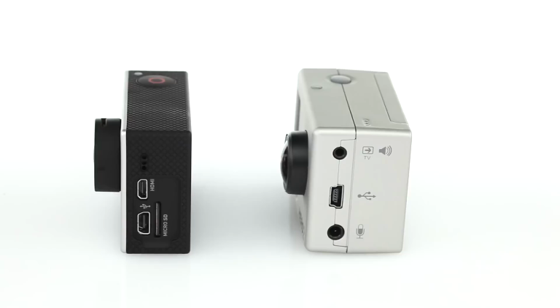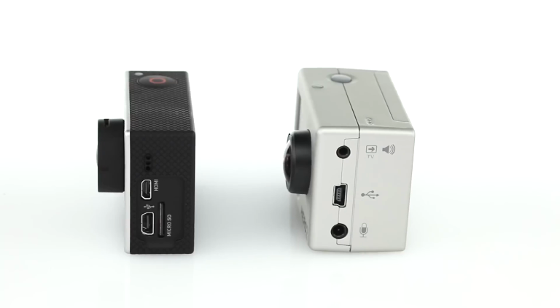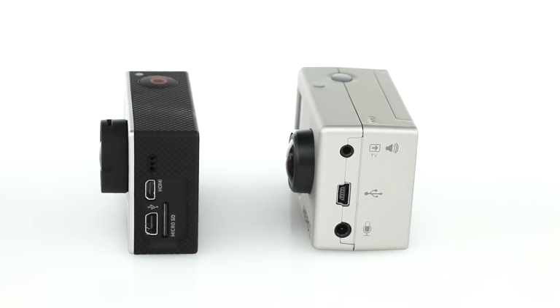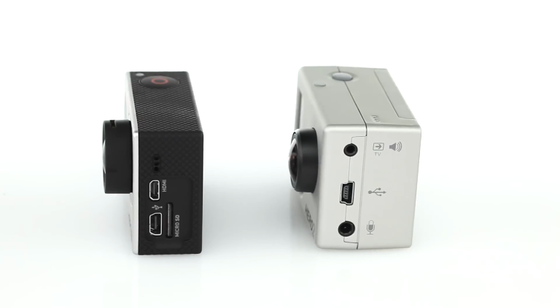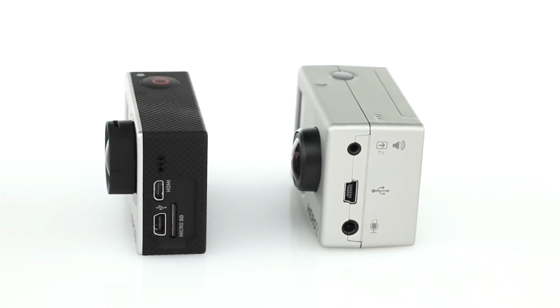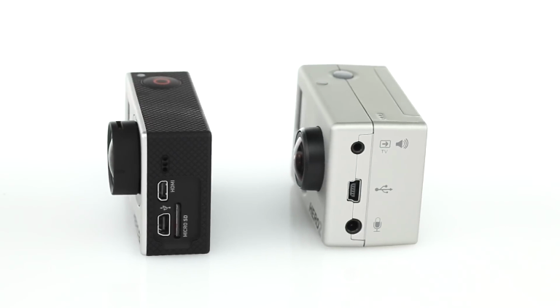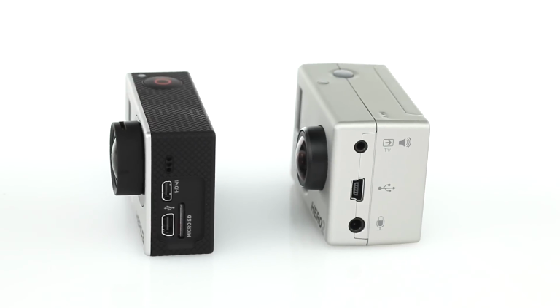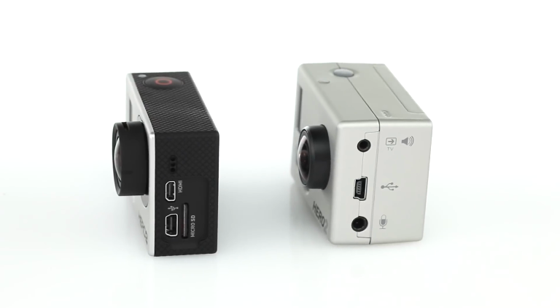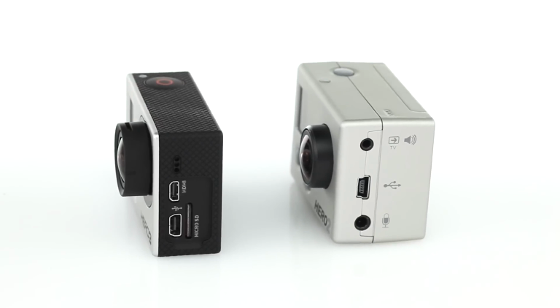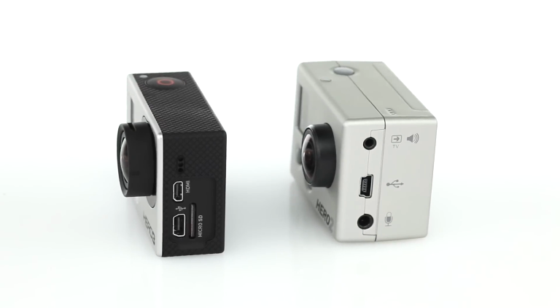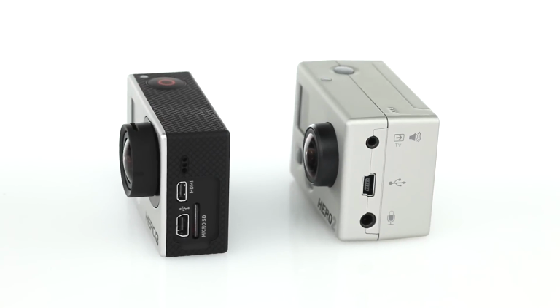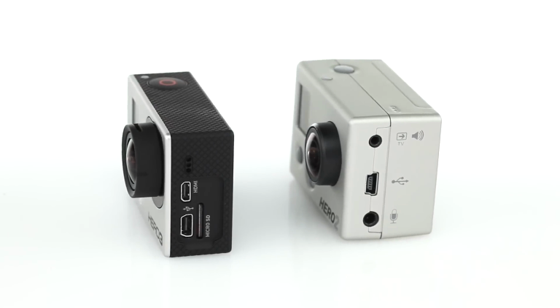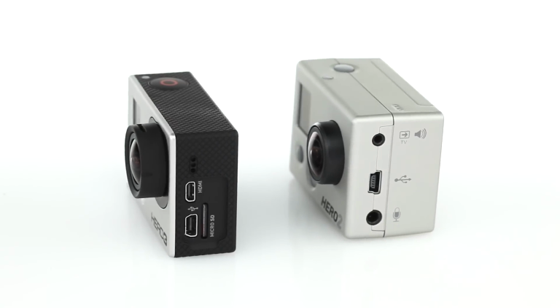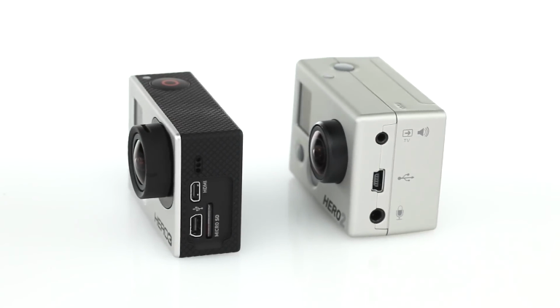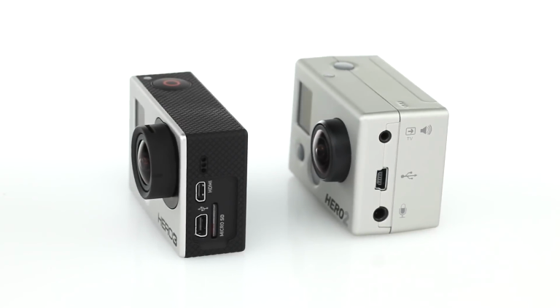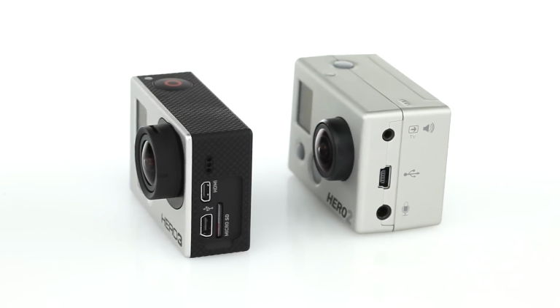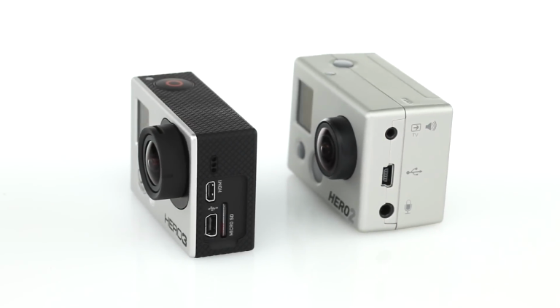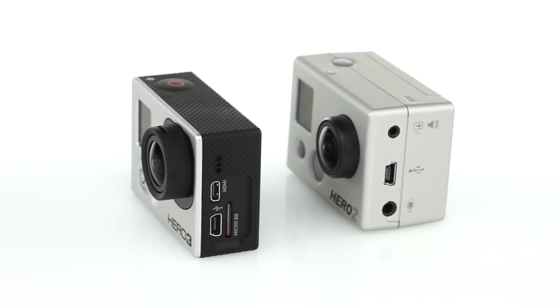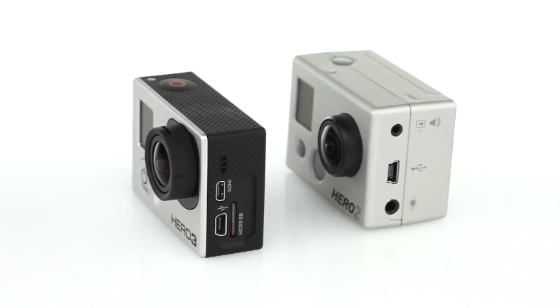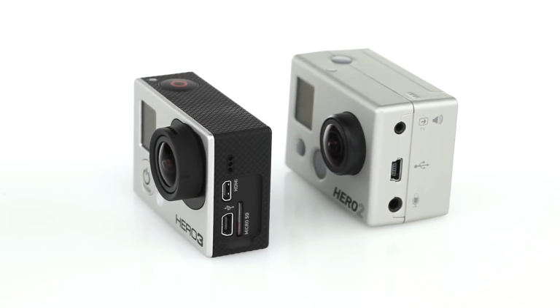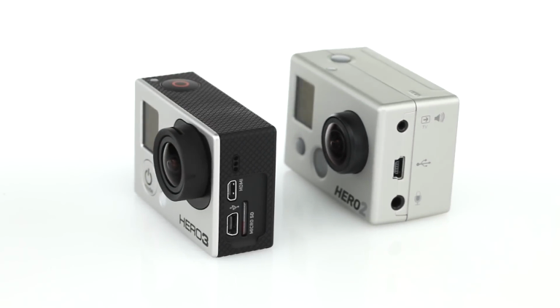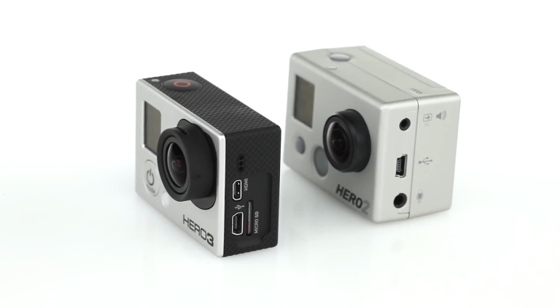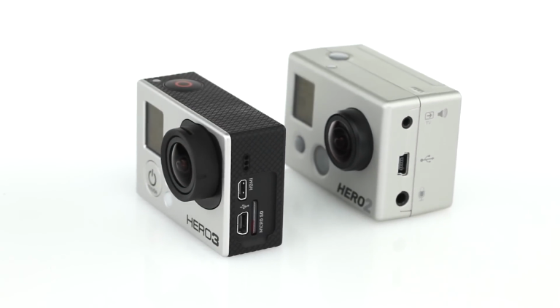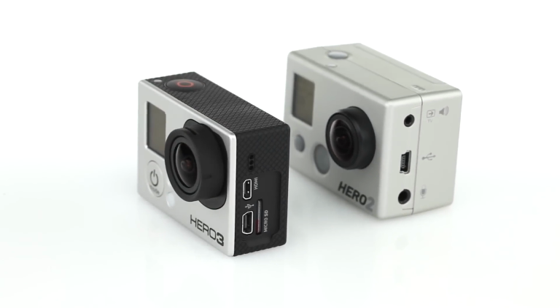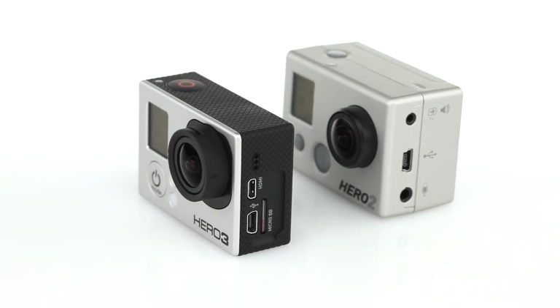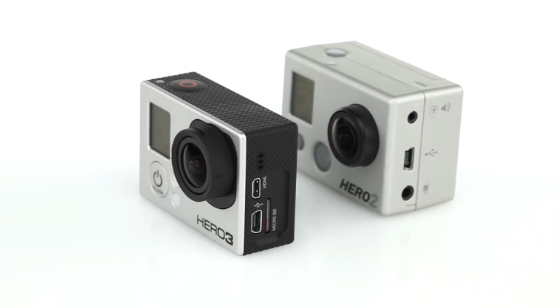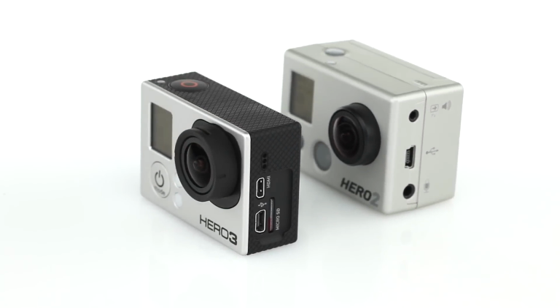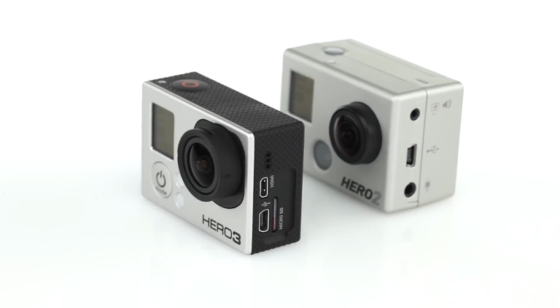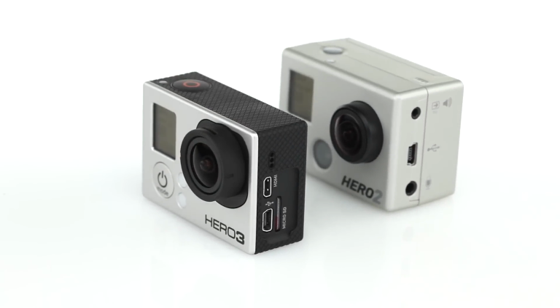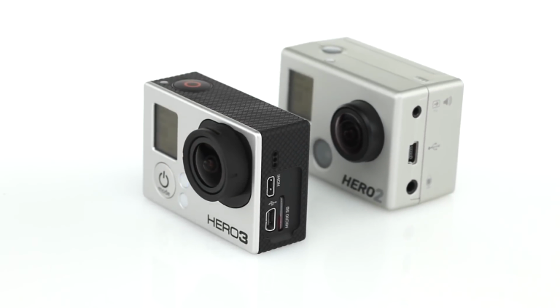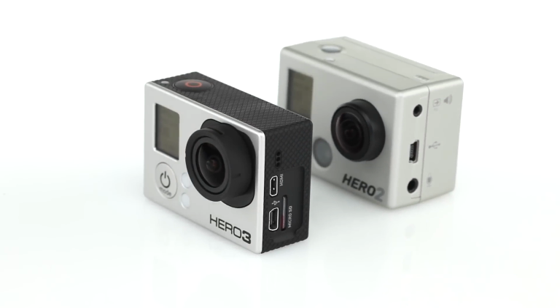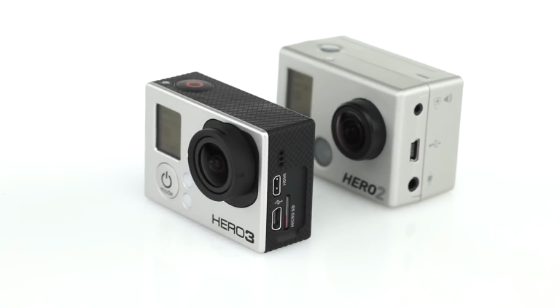The Hero 3 Black Edition is 25% lighter and 30% smaller than previous models.